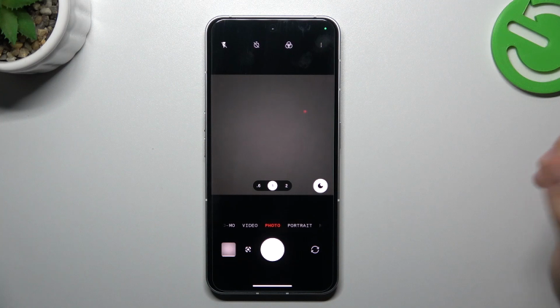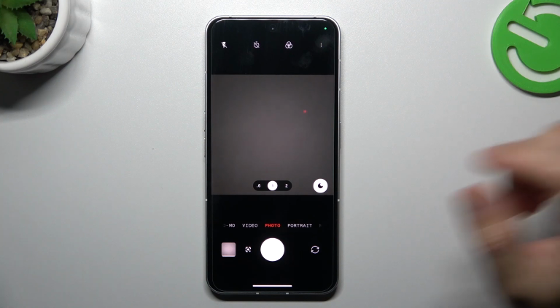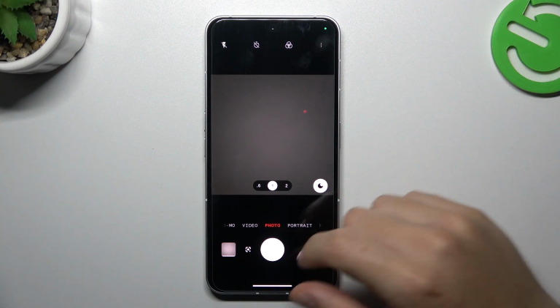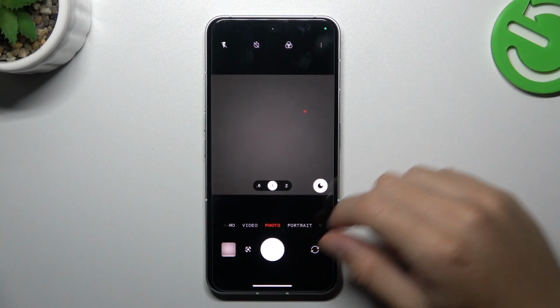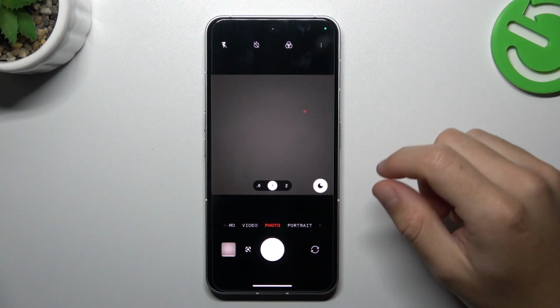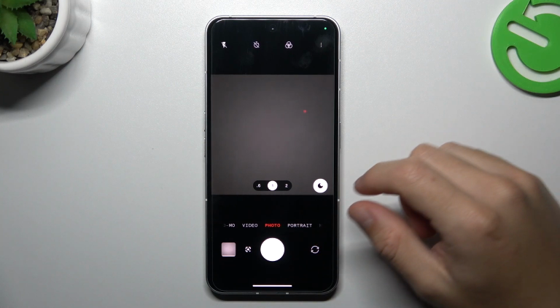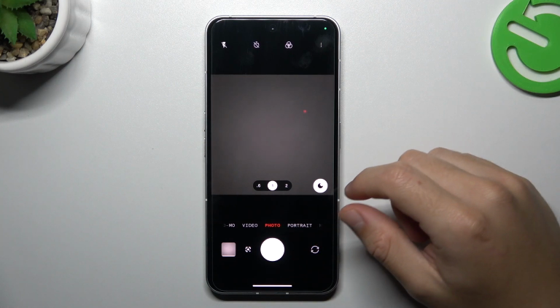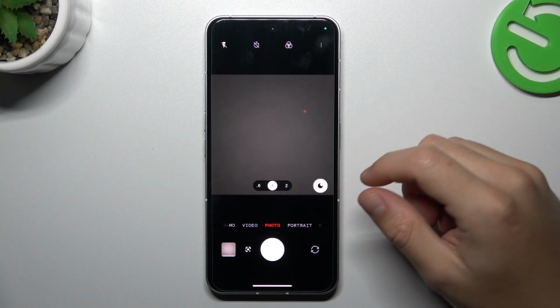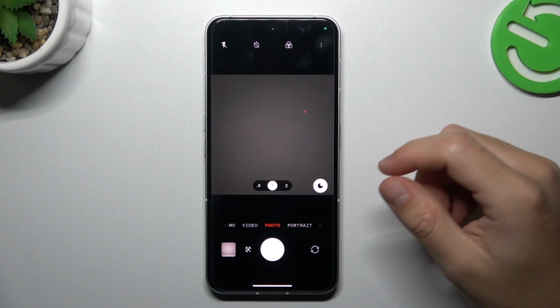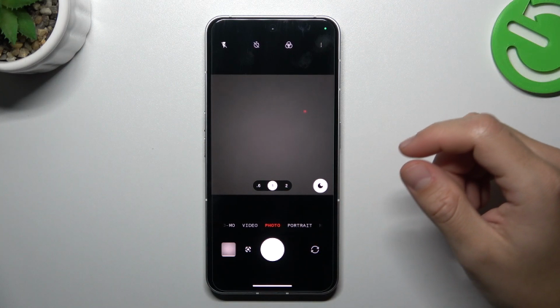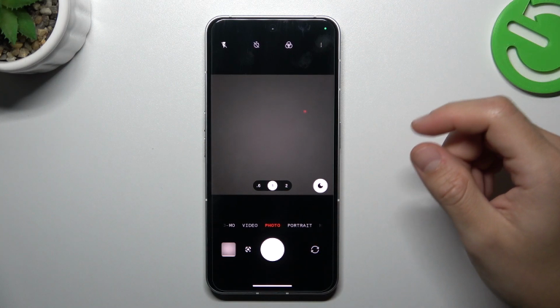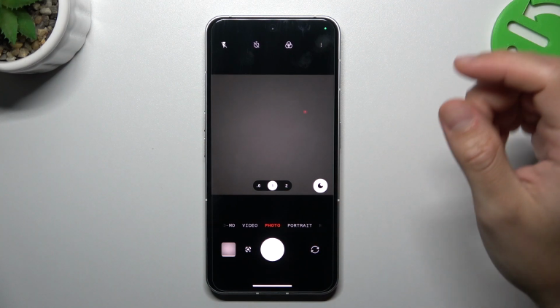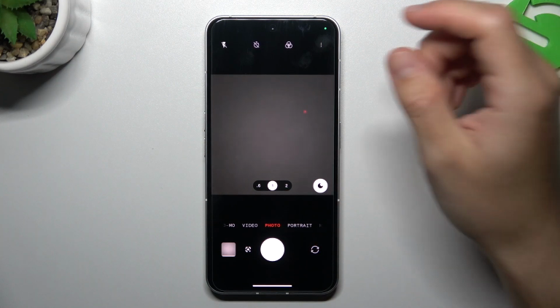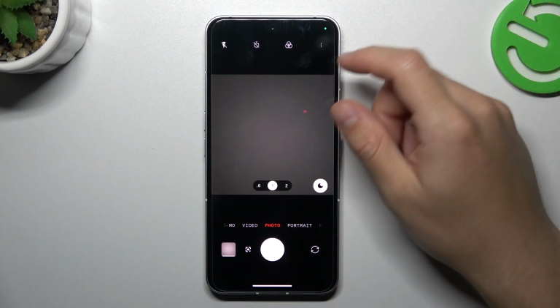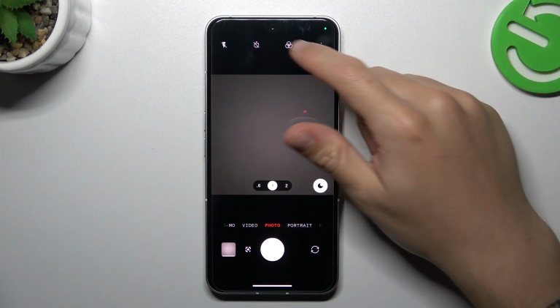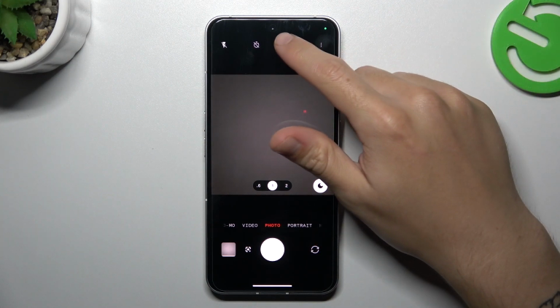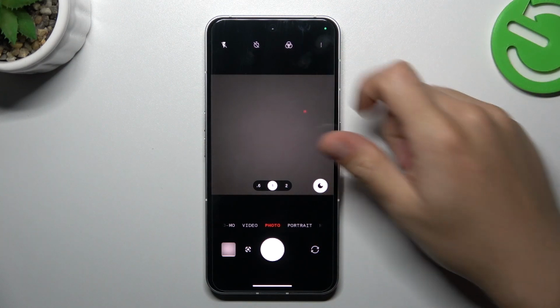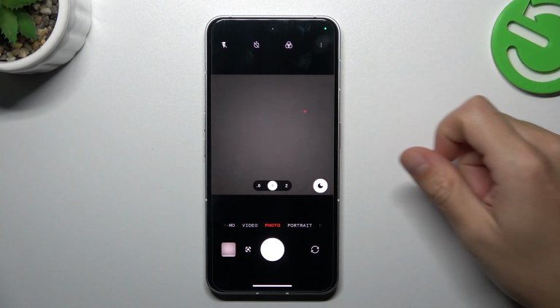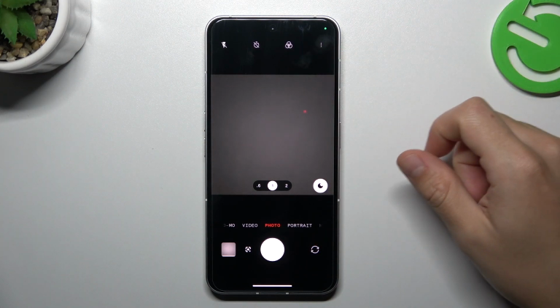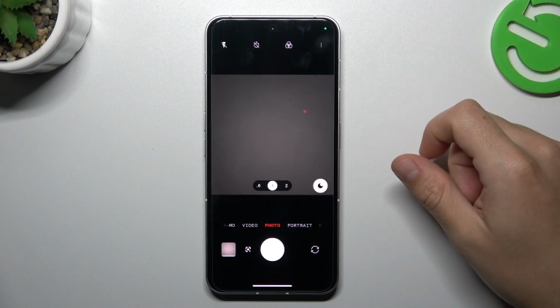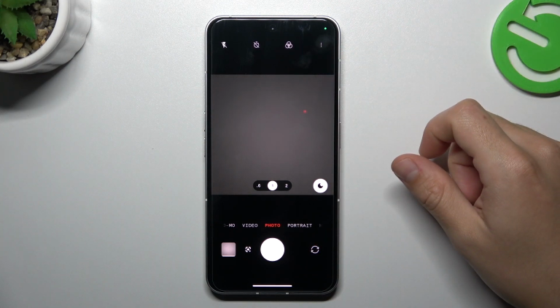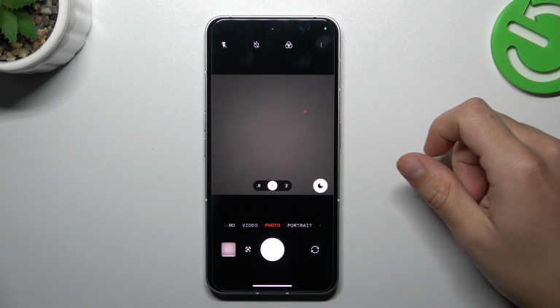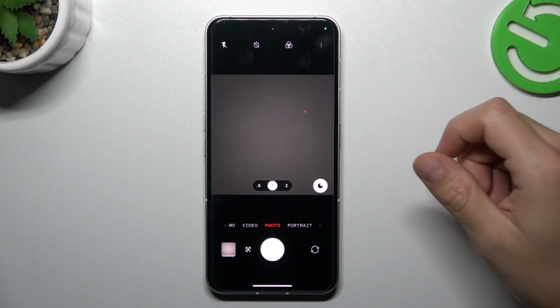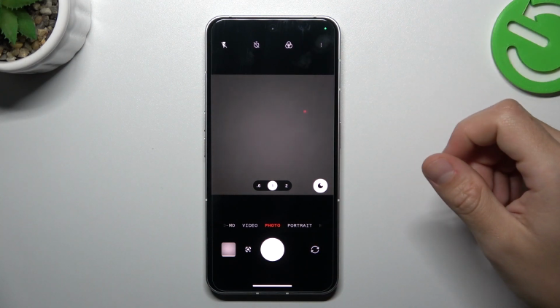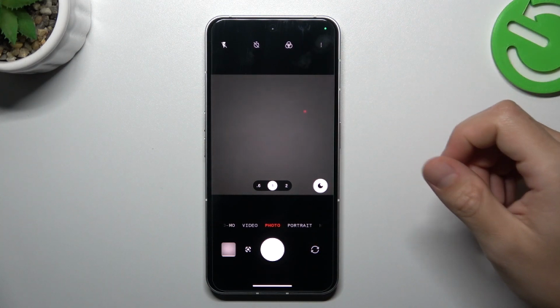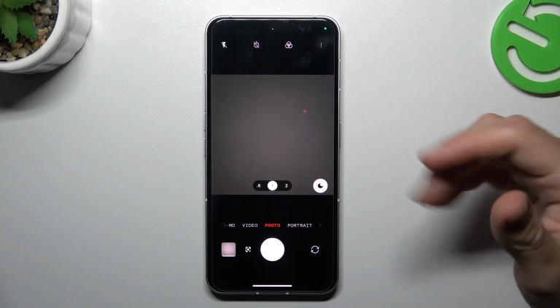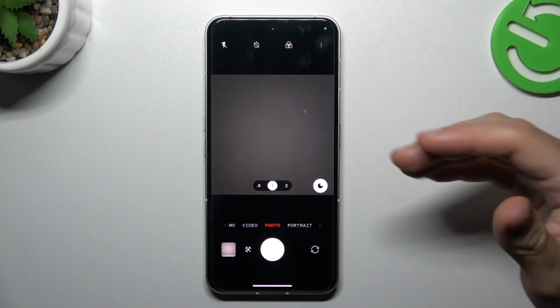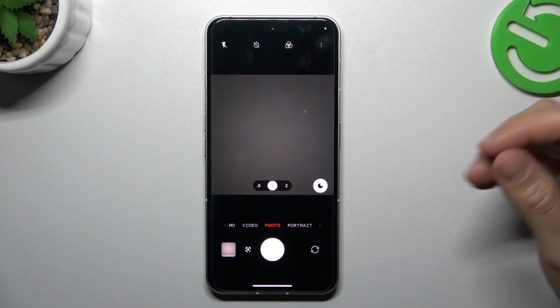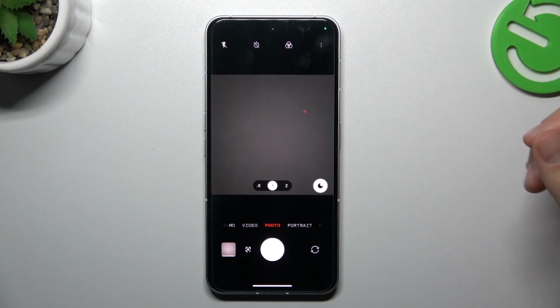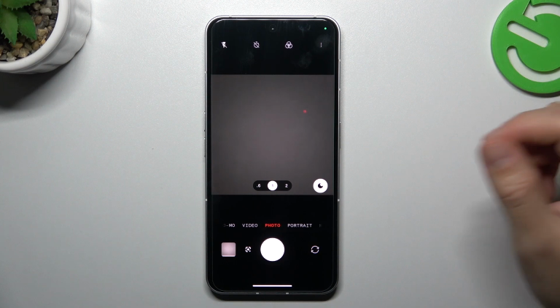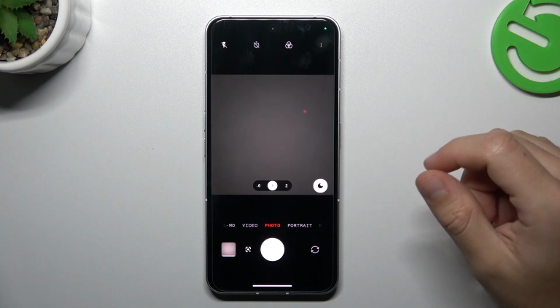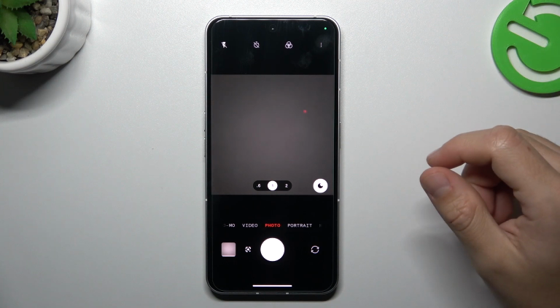Welcome to the channel. Today I'm going to show you how to manage our front camera mirror effects on the Nothing Phone 2.